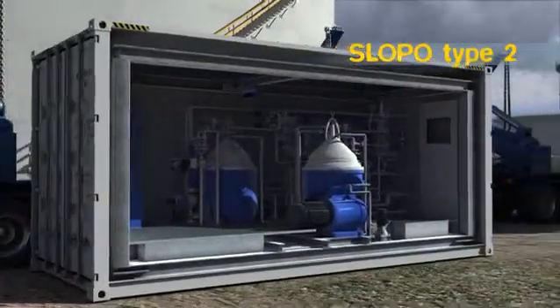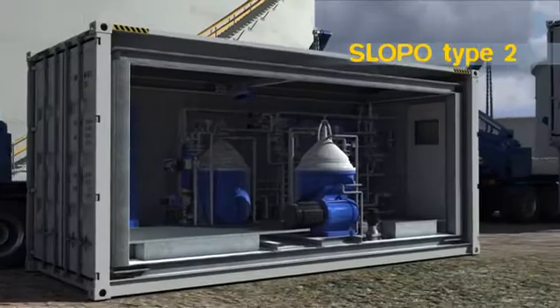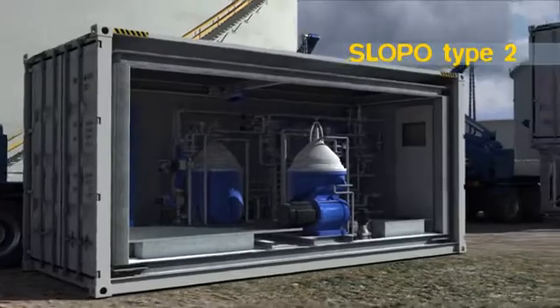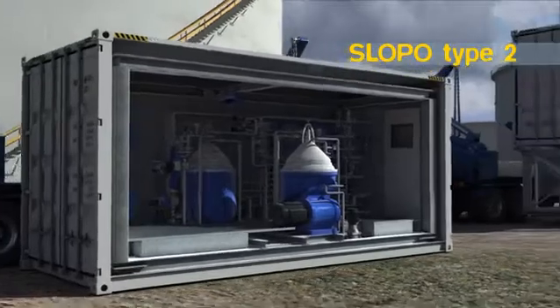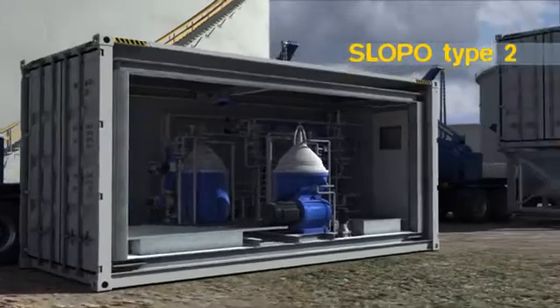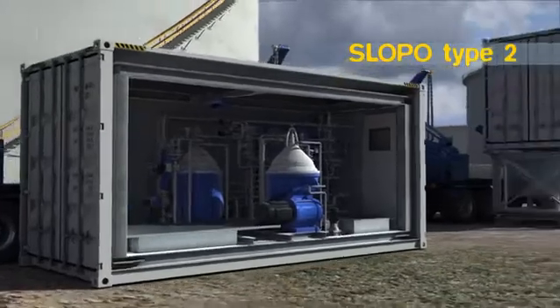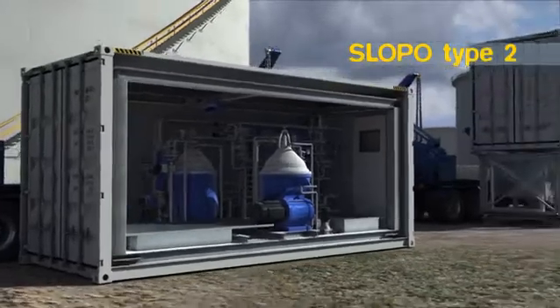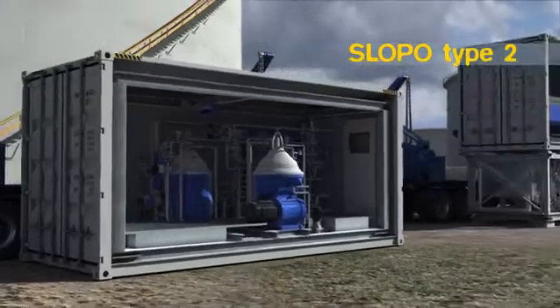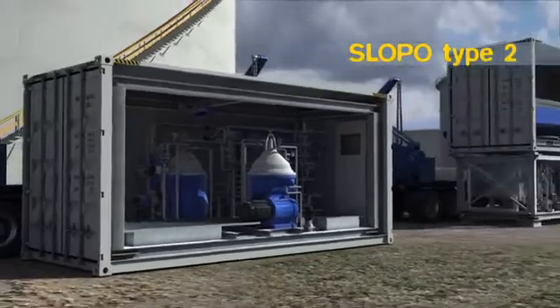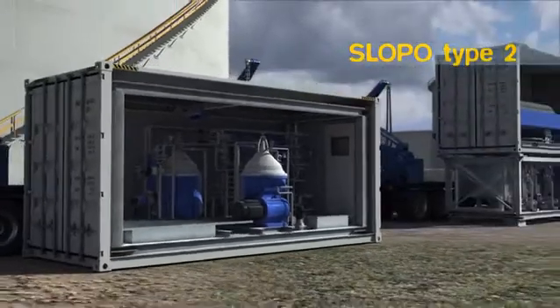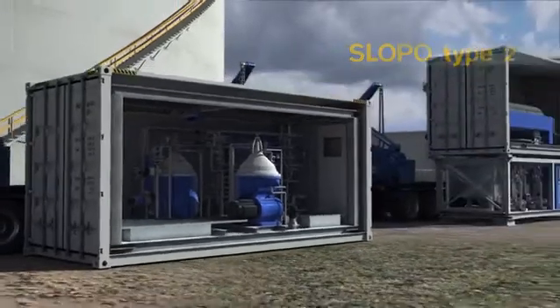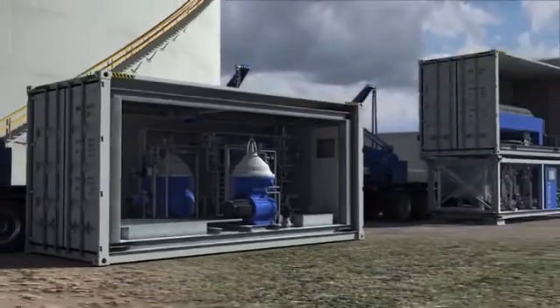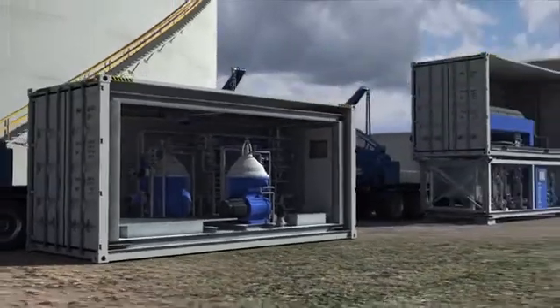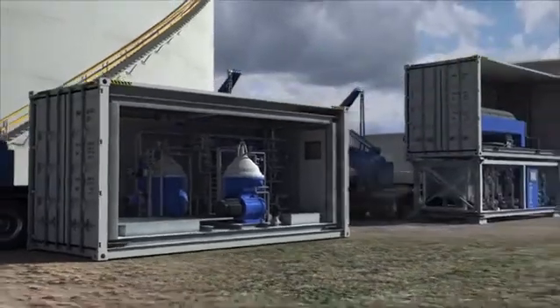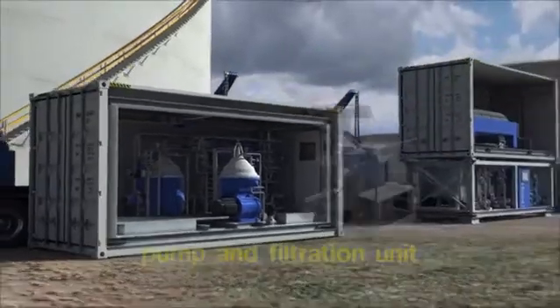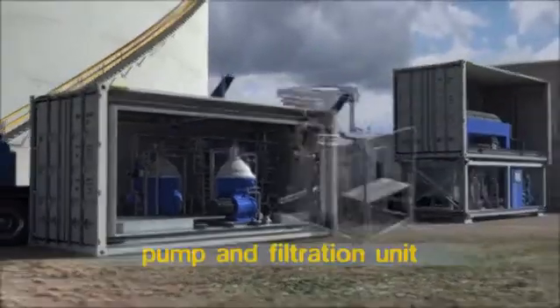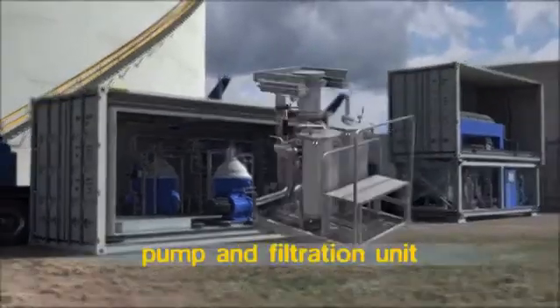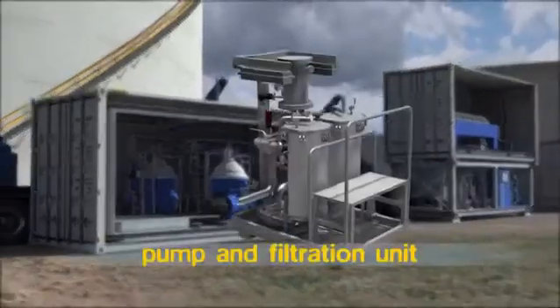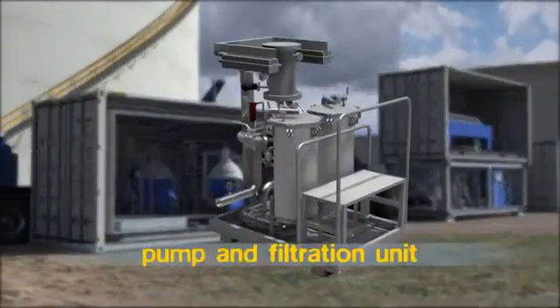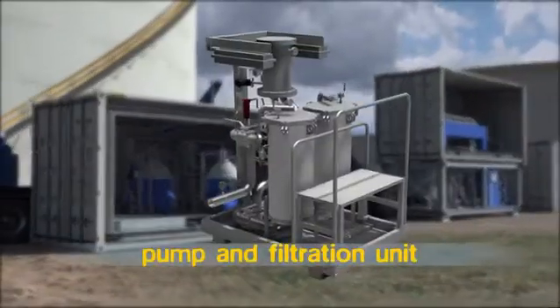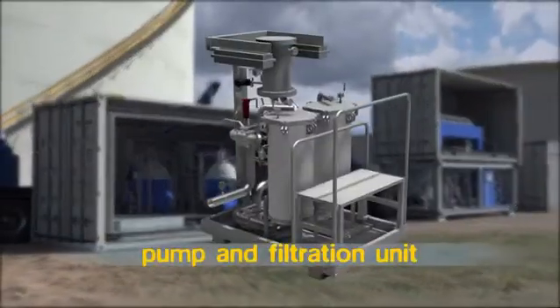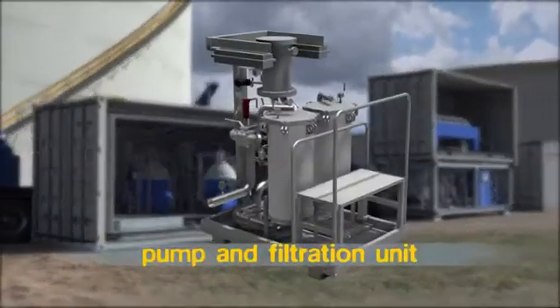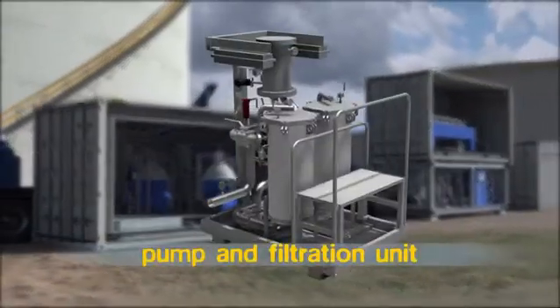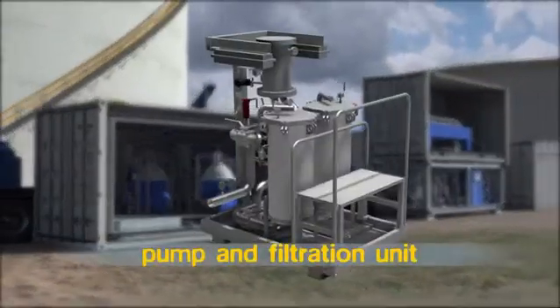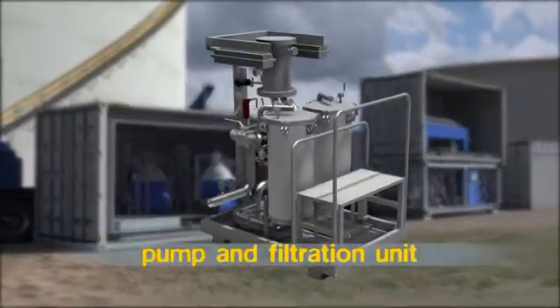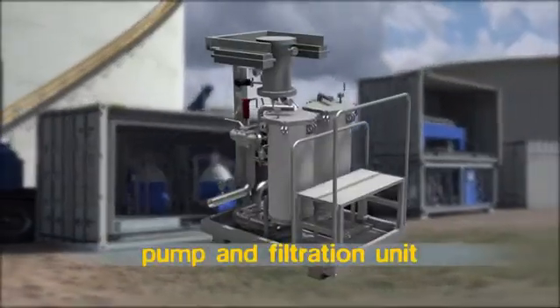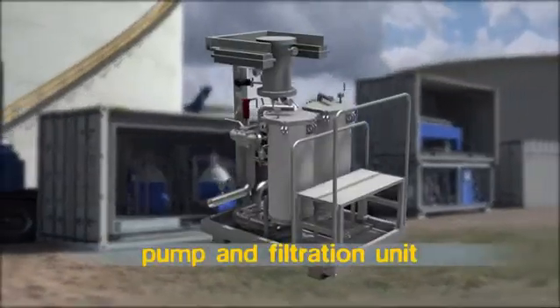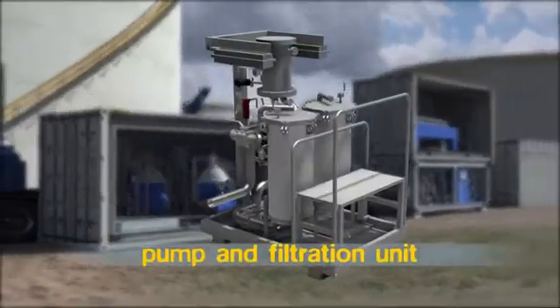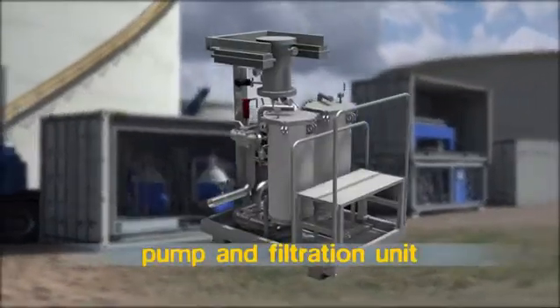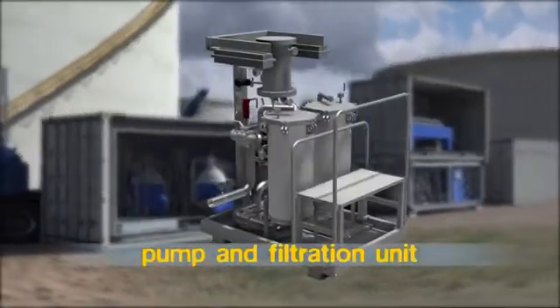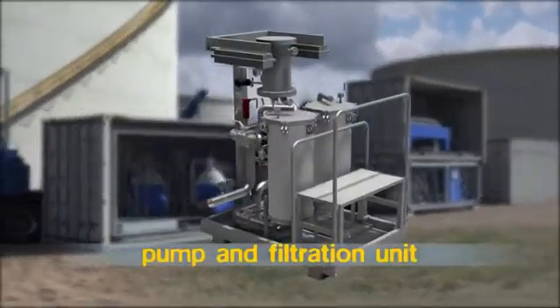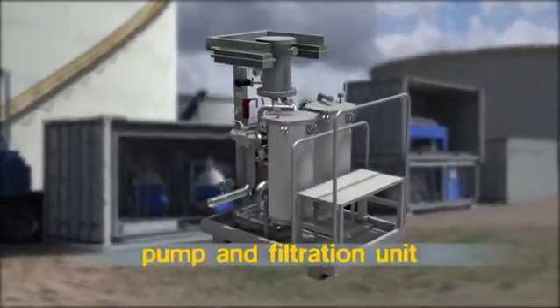When pumping the oil from a tank, the Oracle Pump and Filtration Unit is typically used.